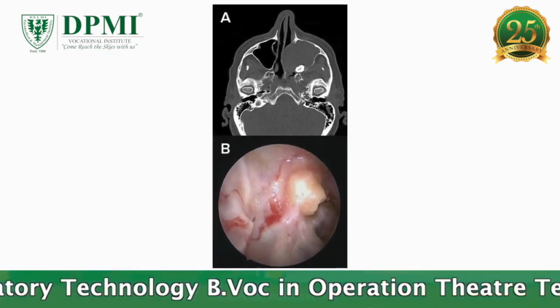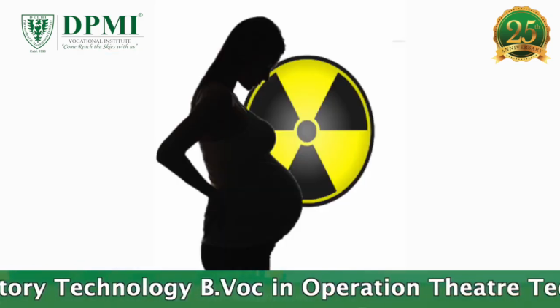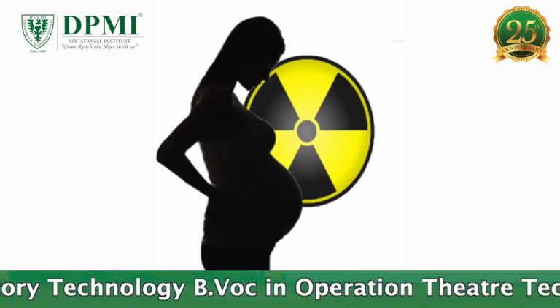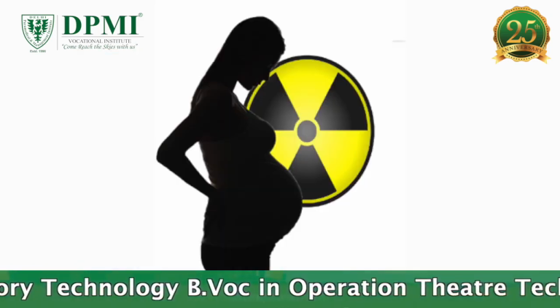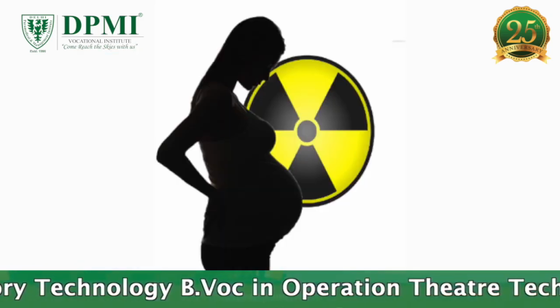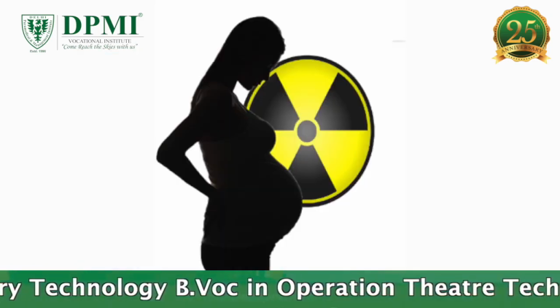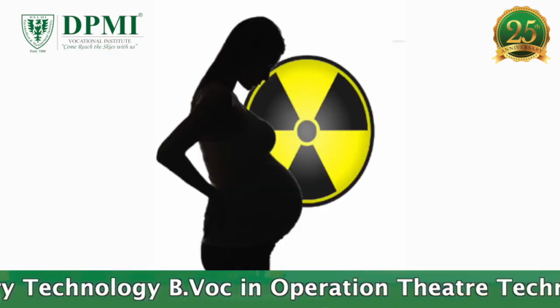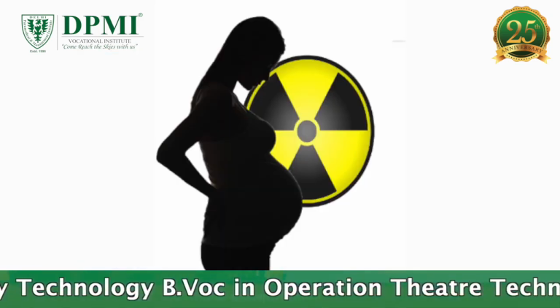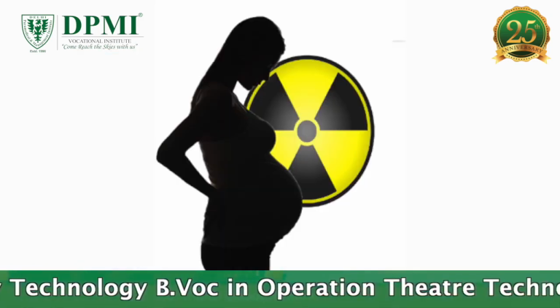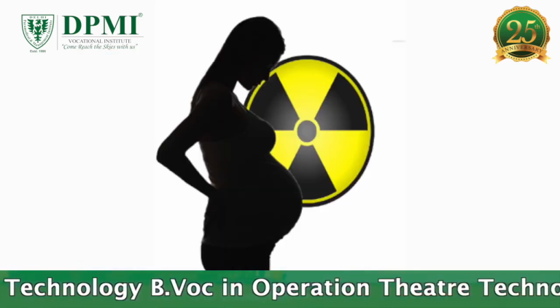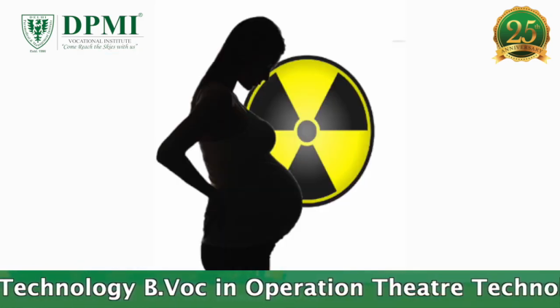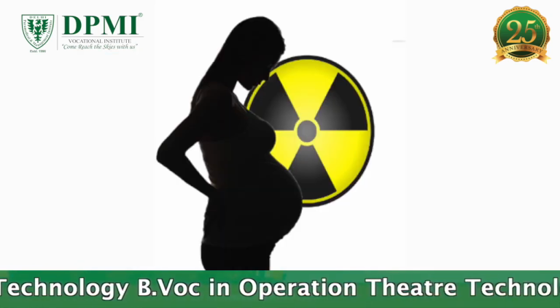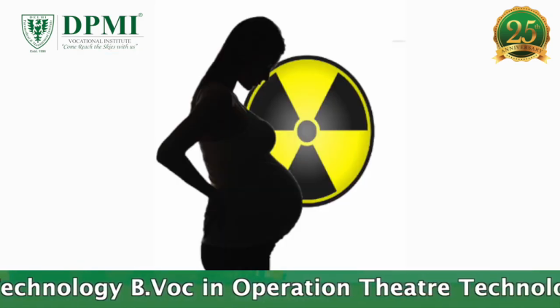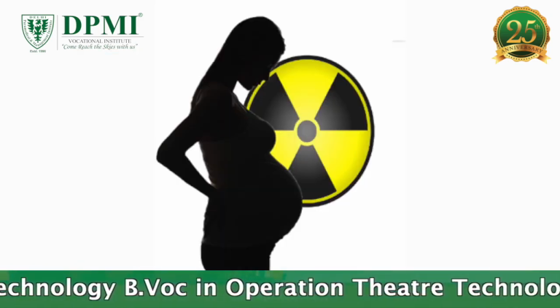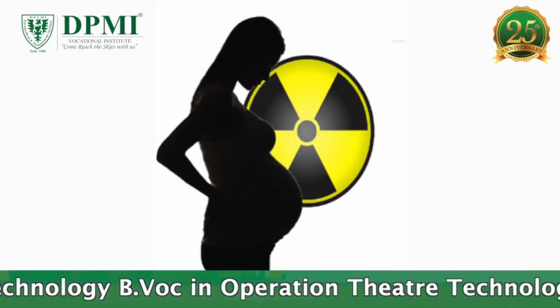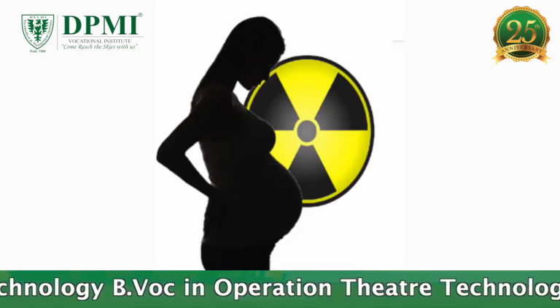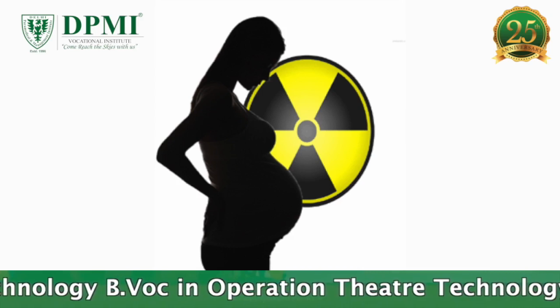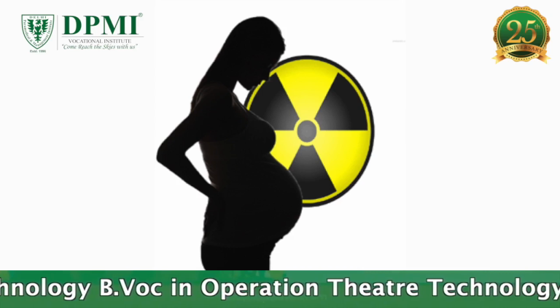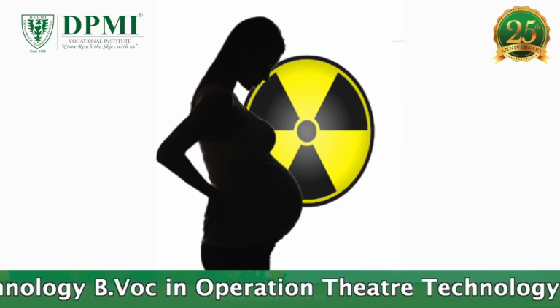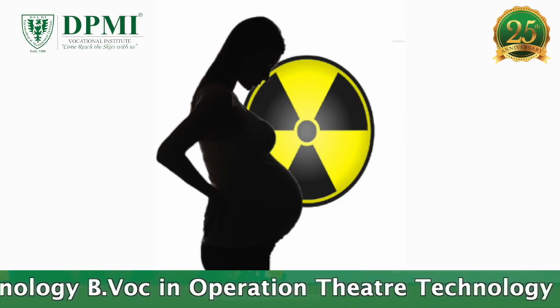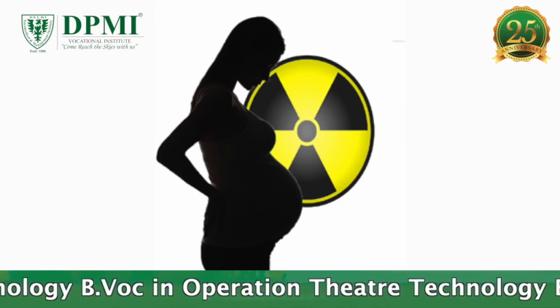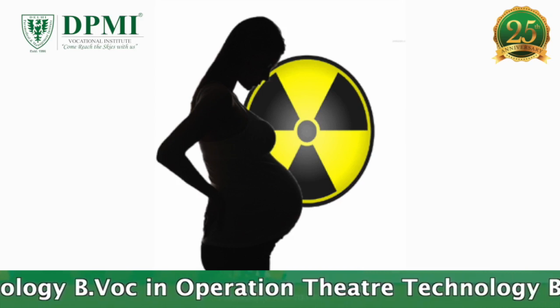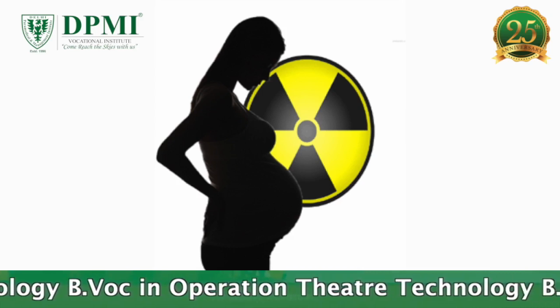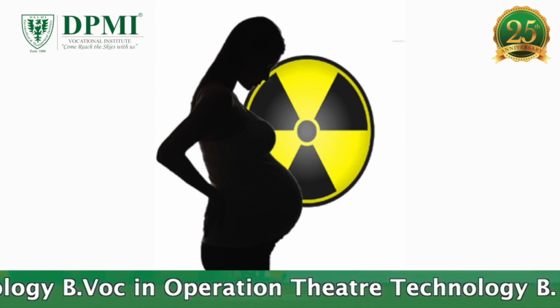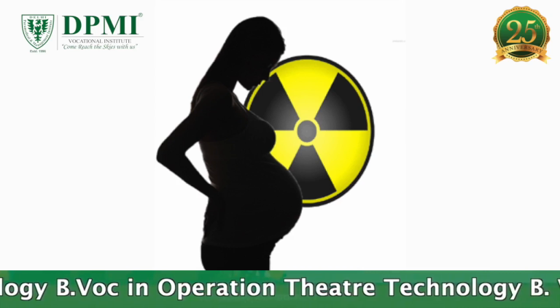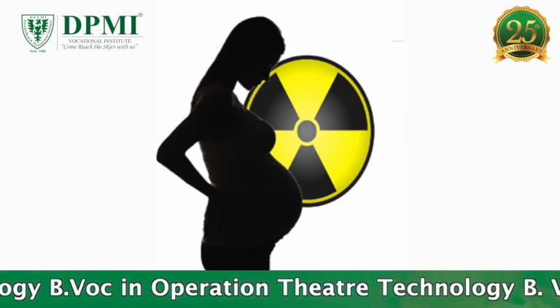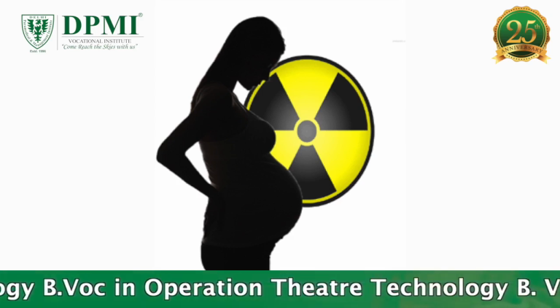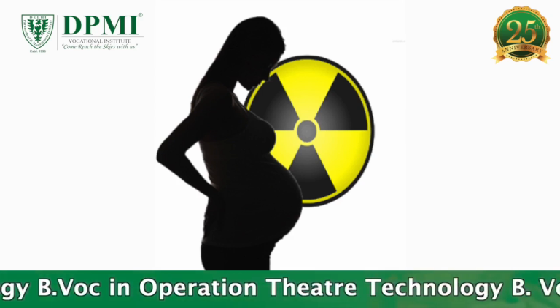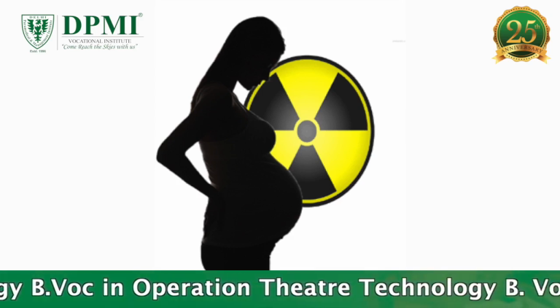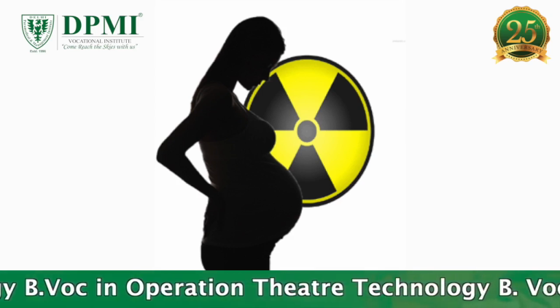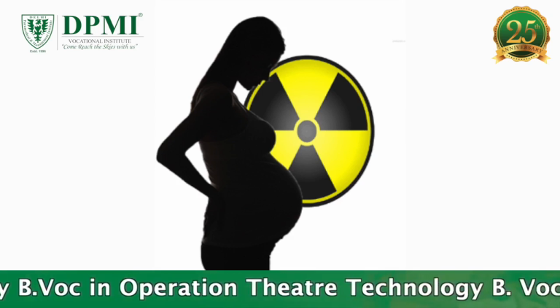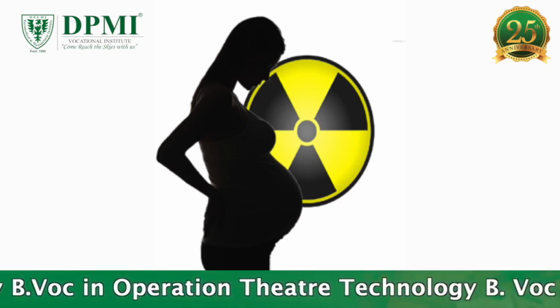The contraindication for this x-ray is pregnancy, because radiation will harm the fetus.